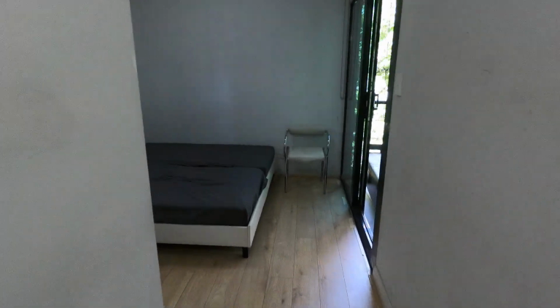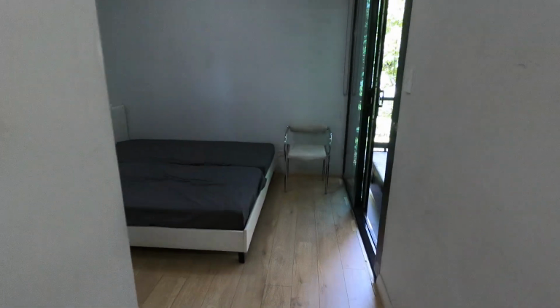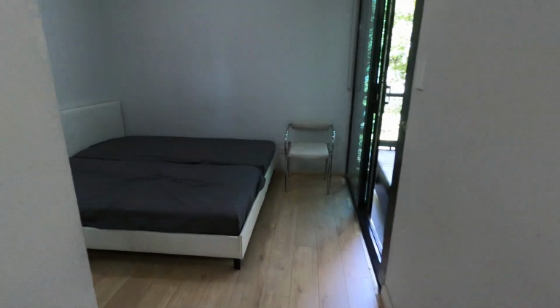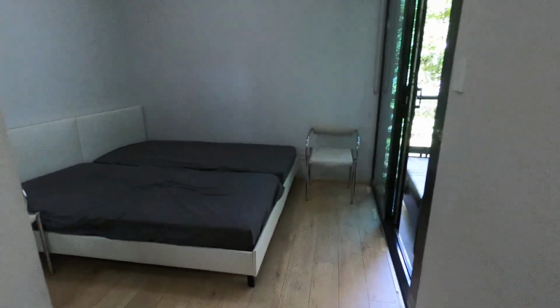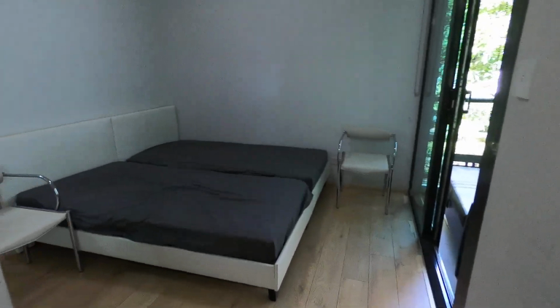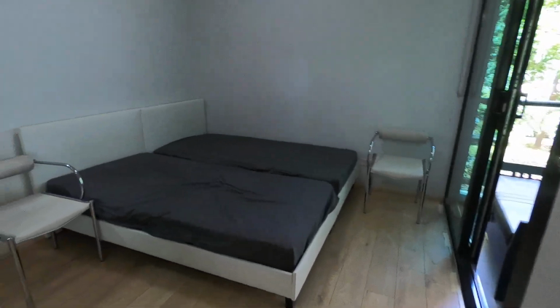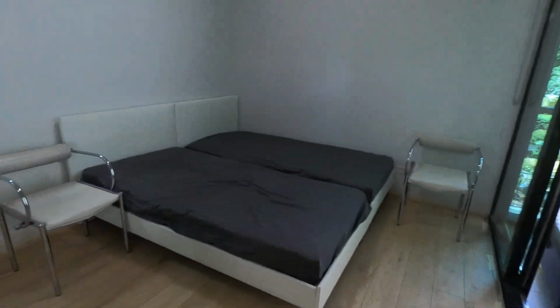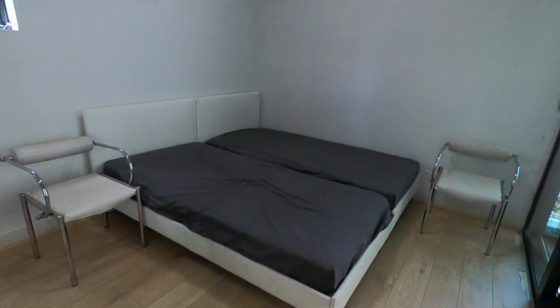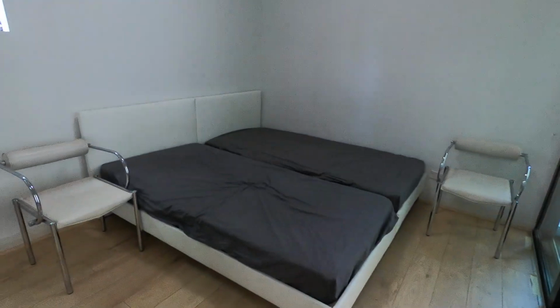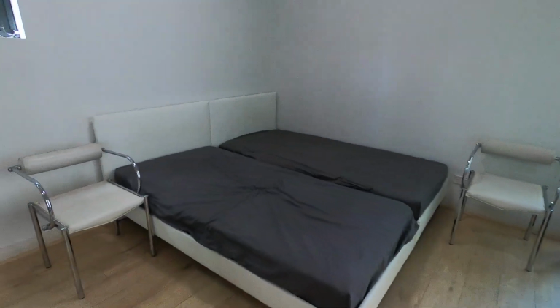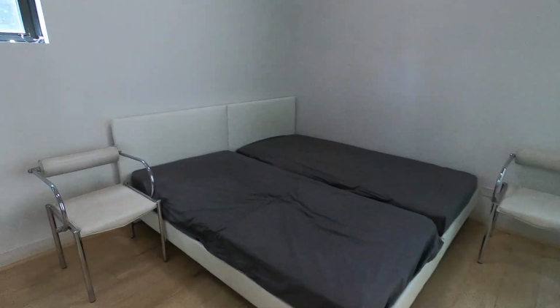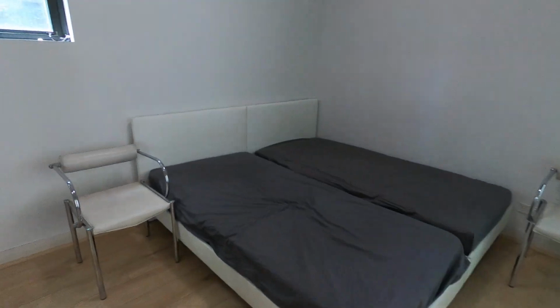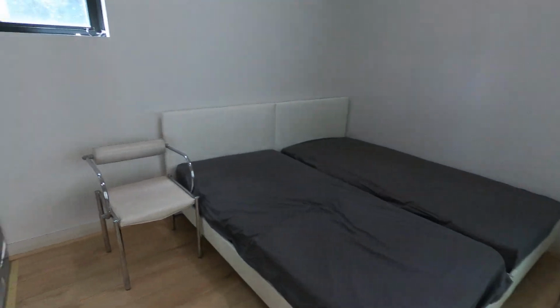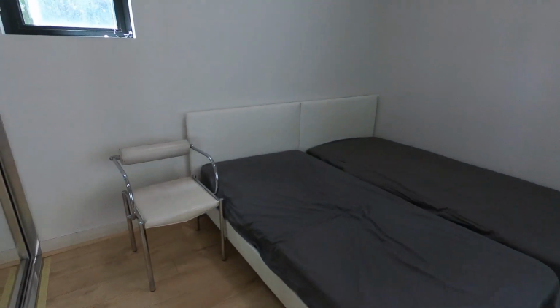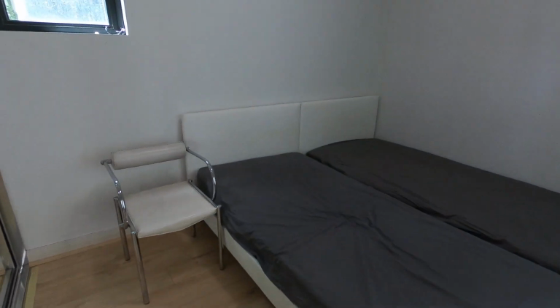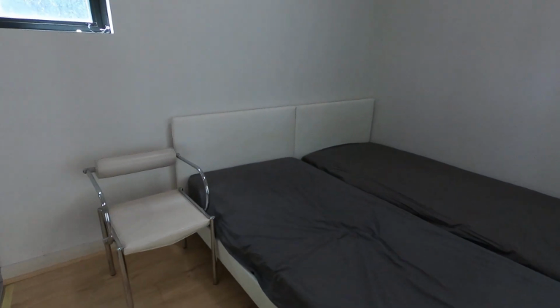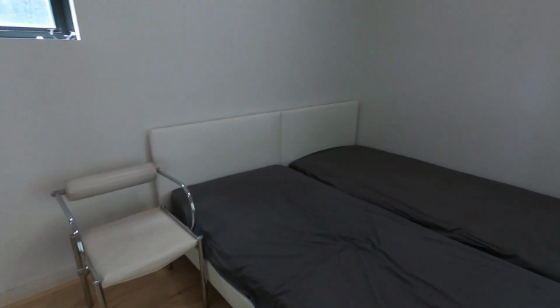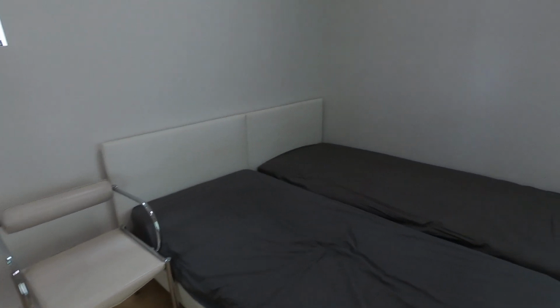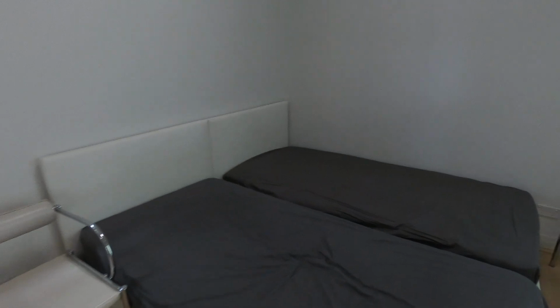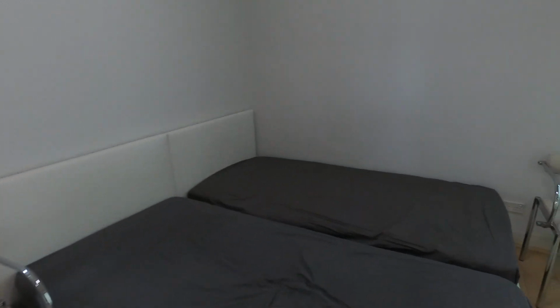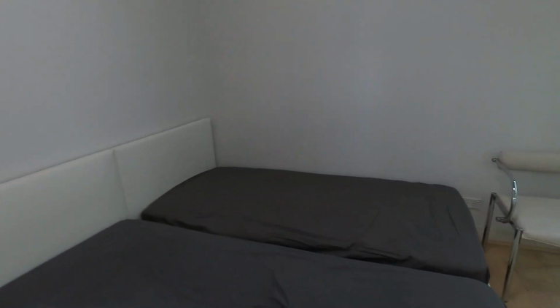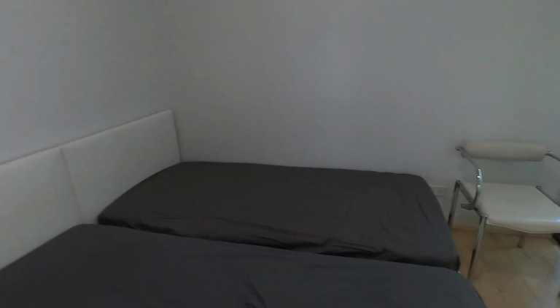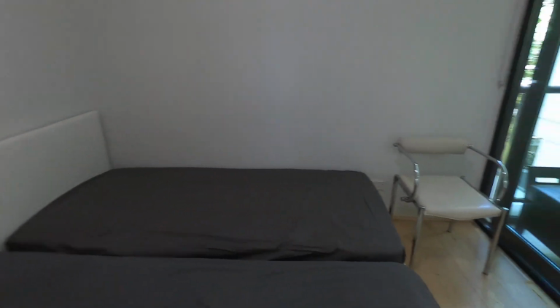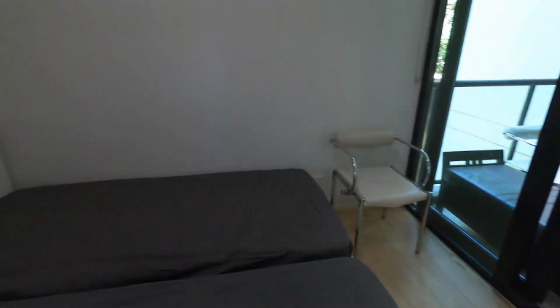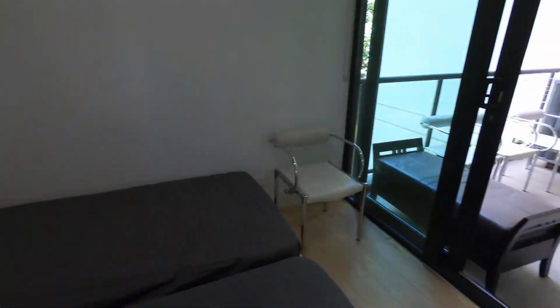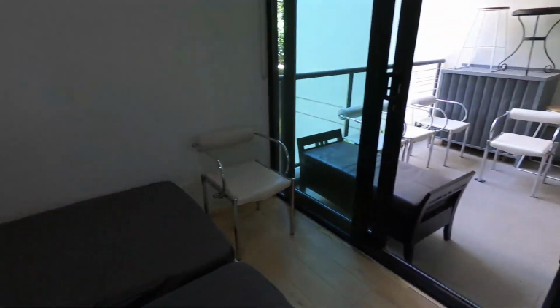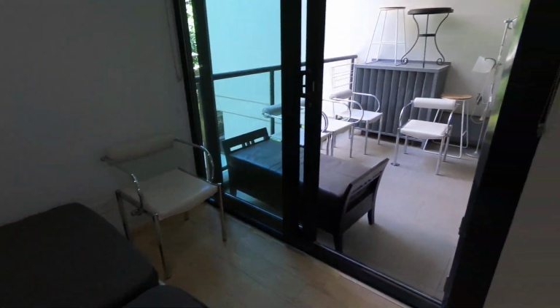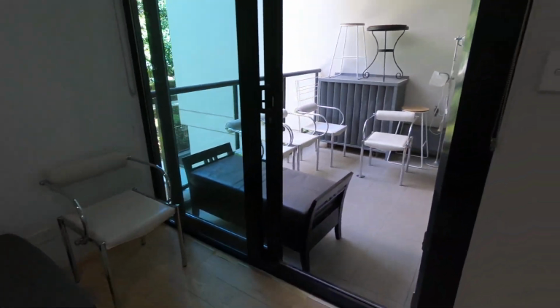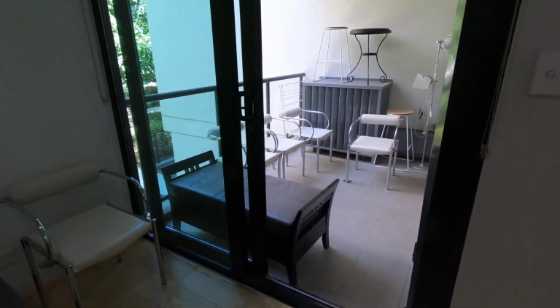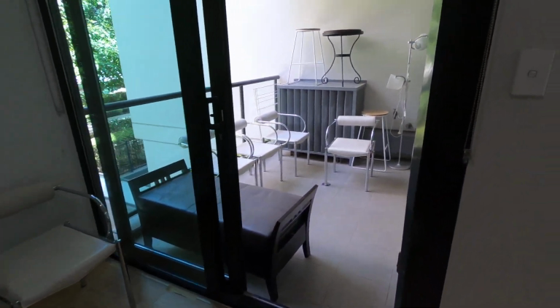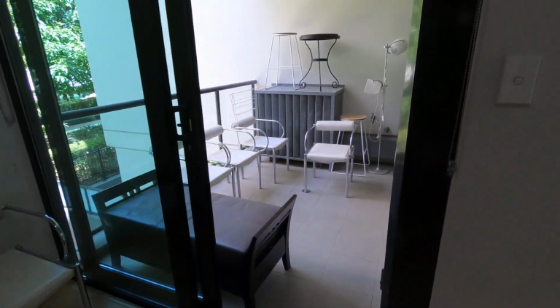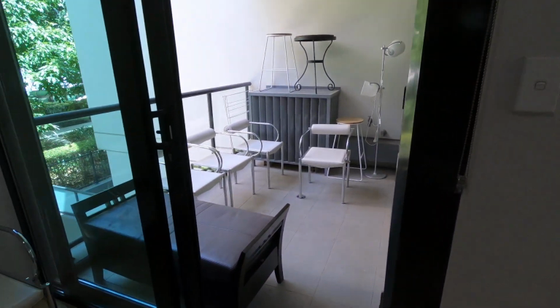You get two single beds — of course you can just use your own bed.